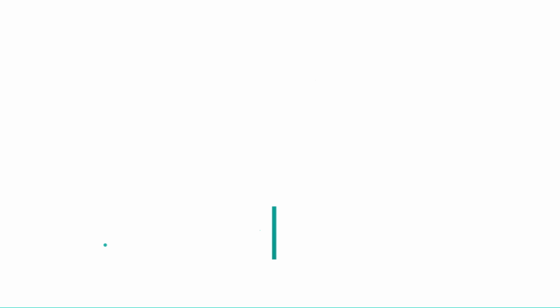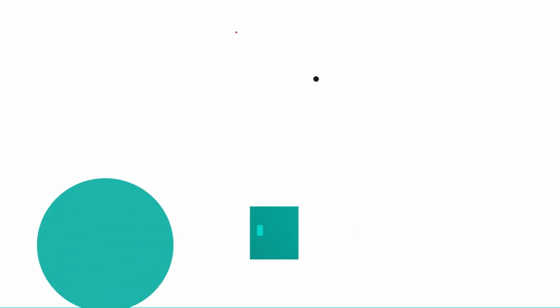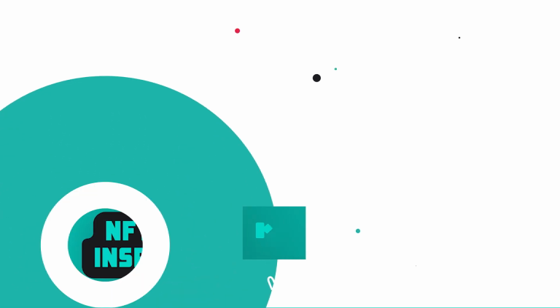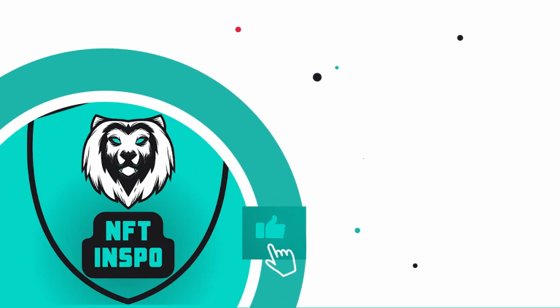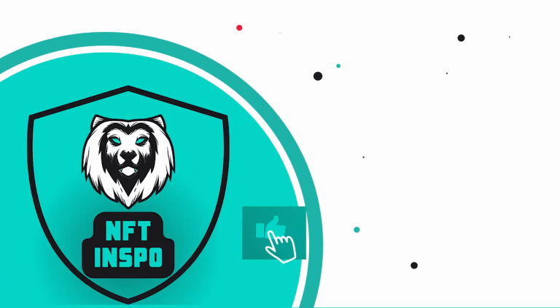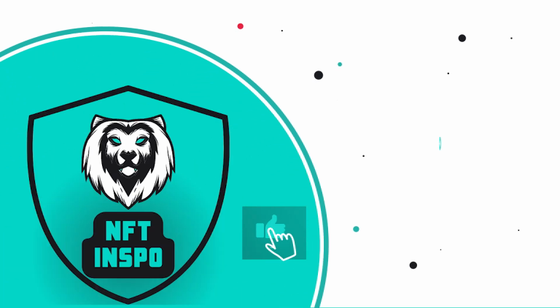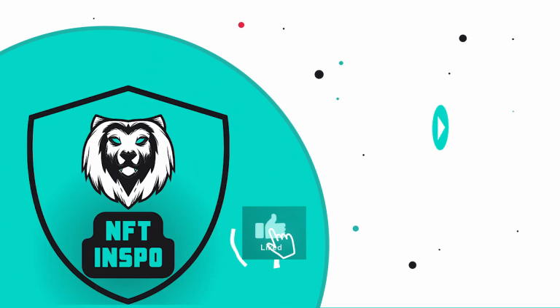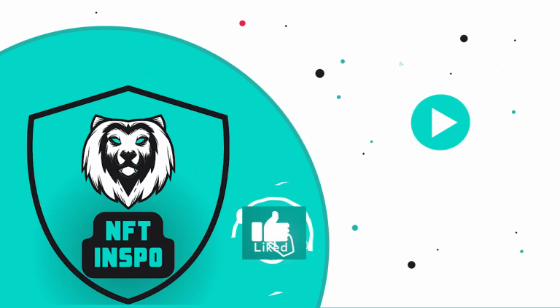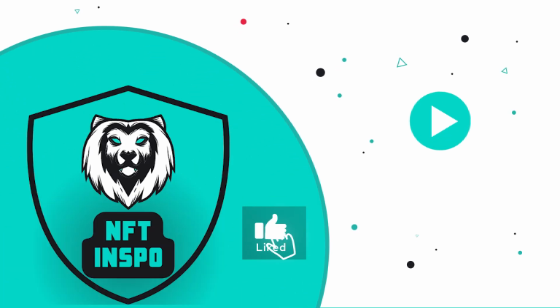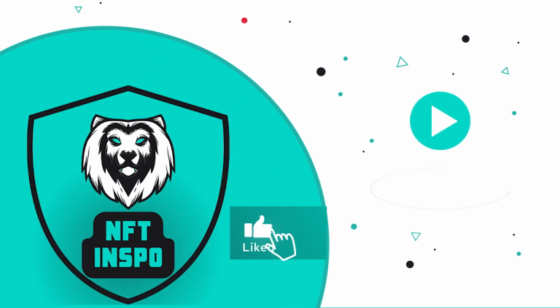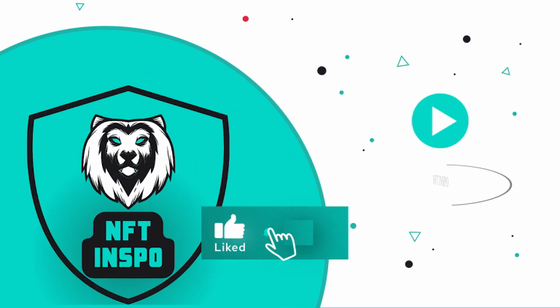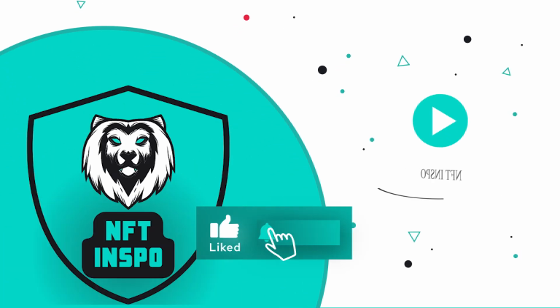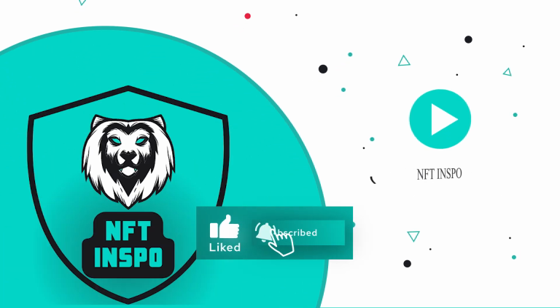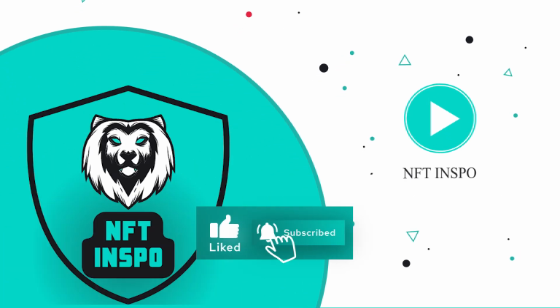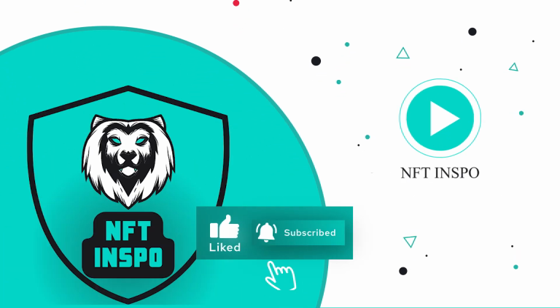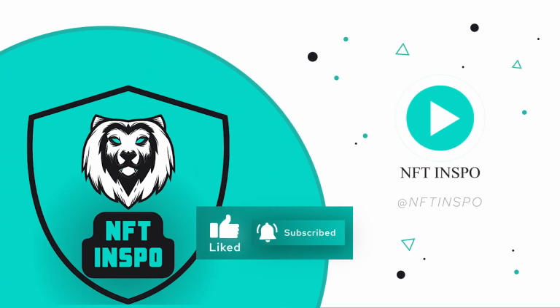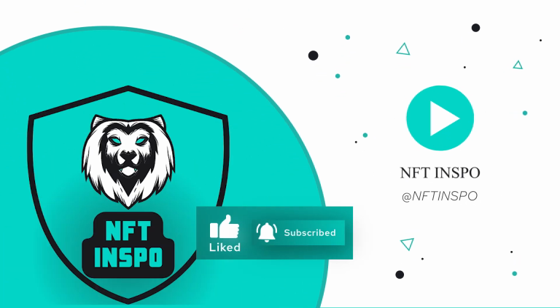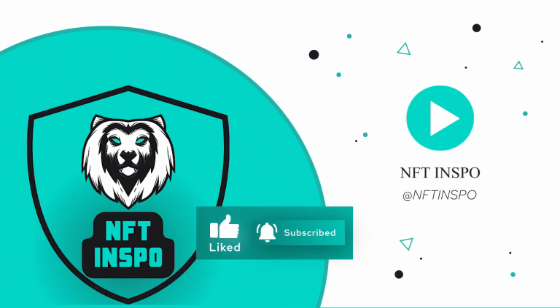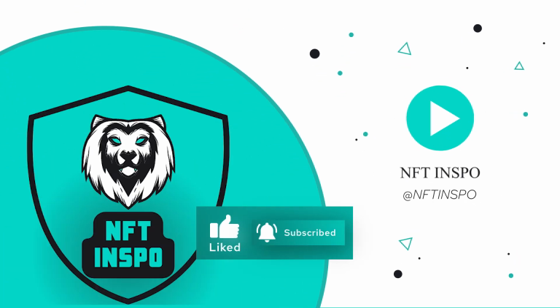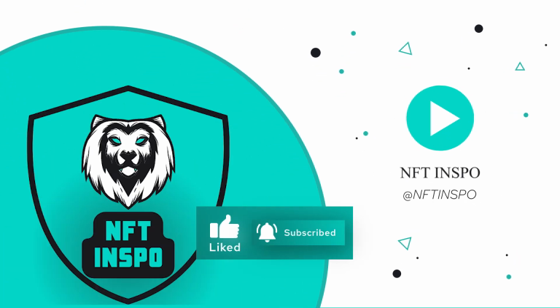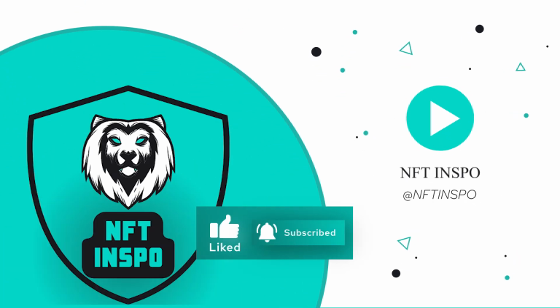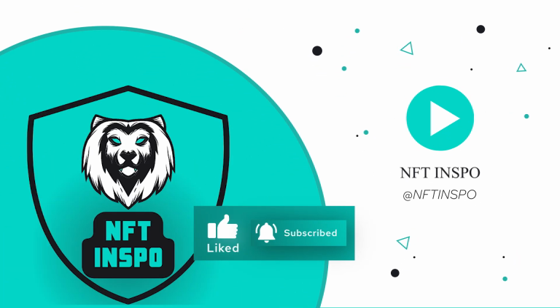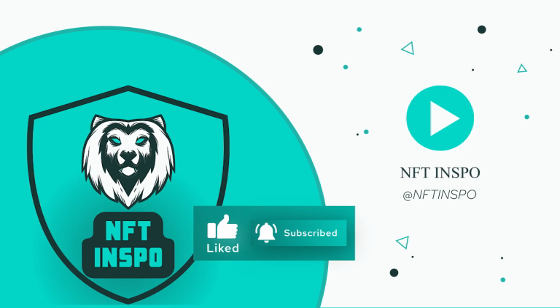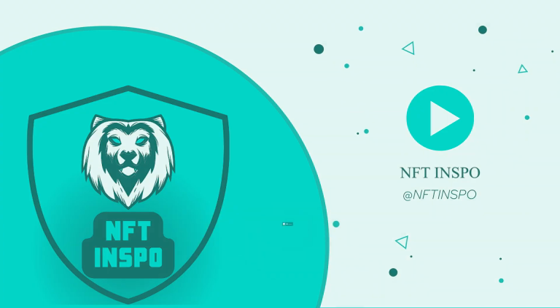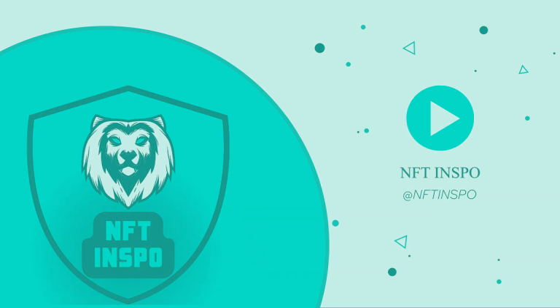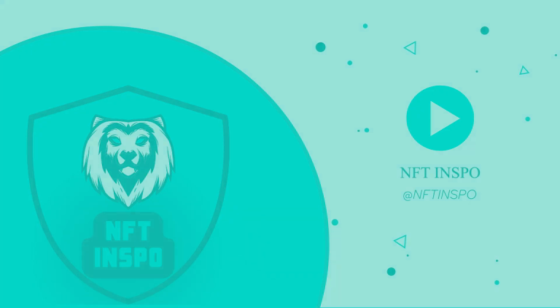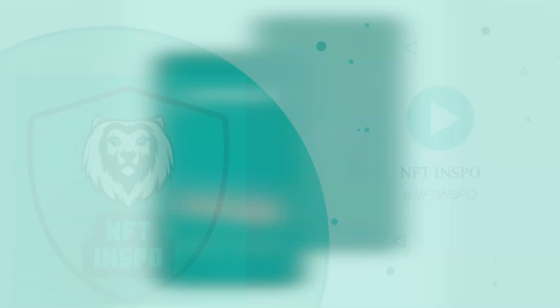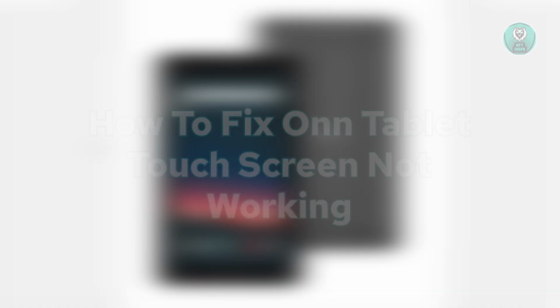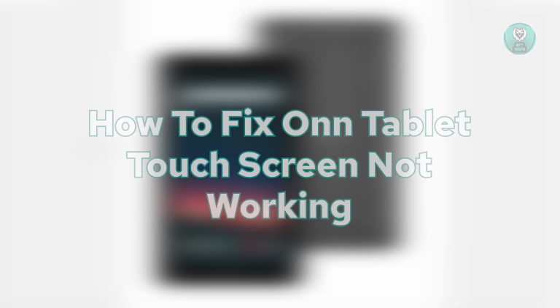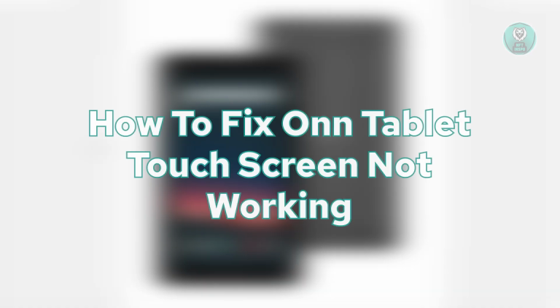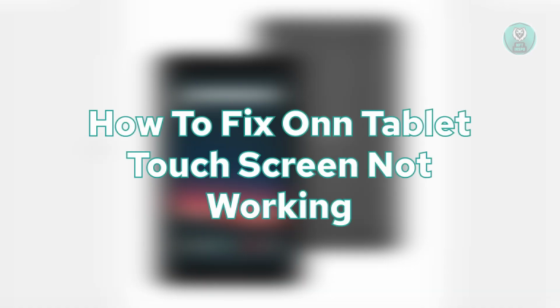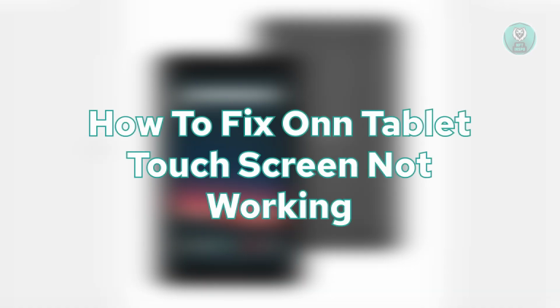Hello guys, welcome back. It's one of the inspo. For today's video, we're going to show you and discuss how to fix an on-tablet touchscreen not working.